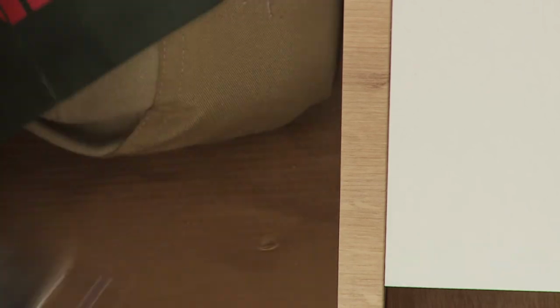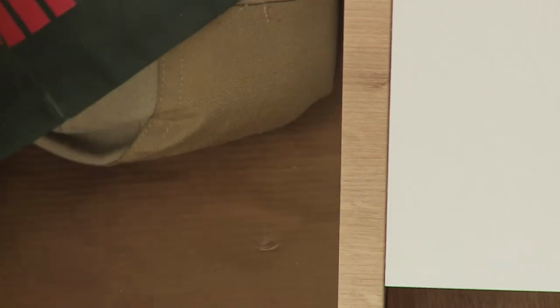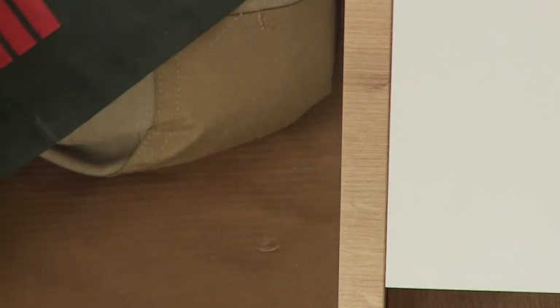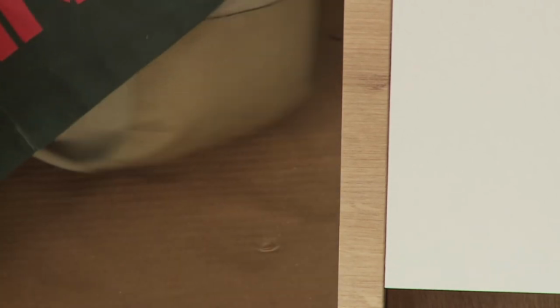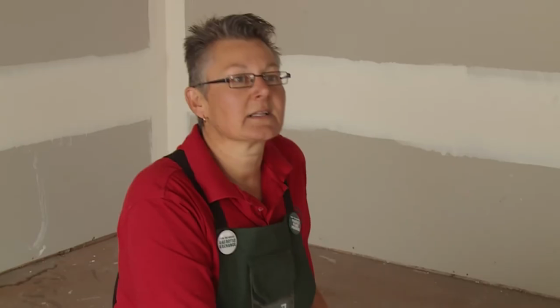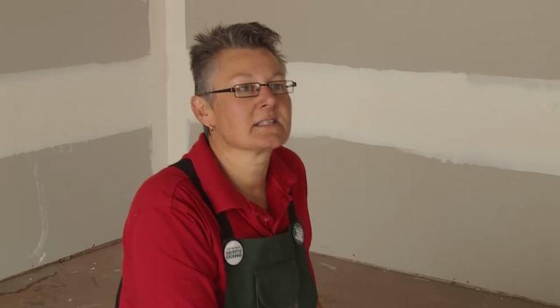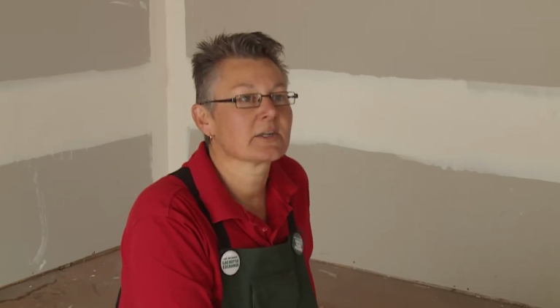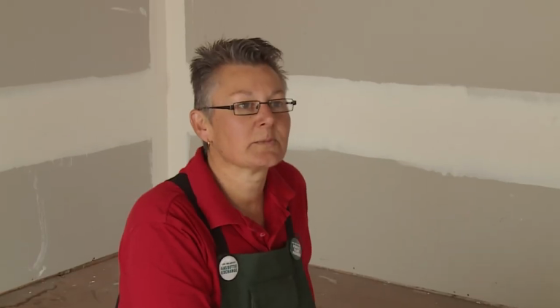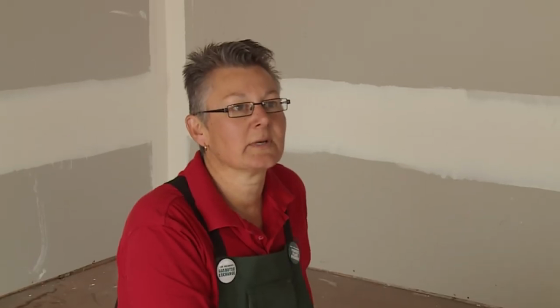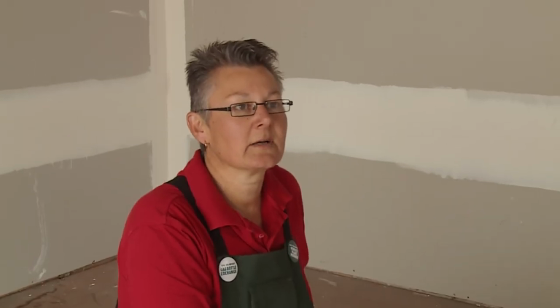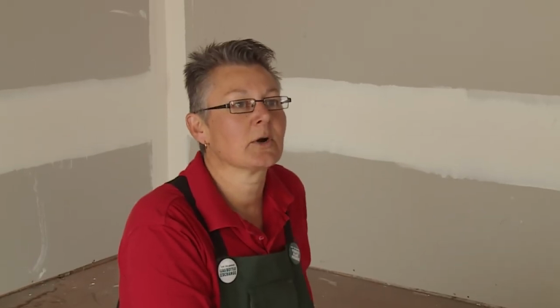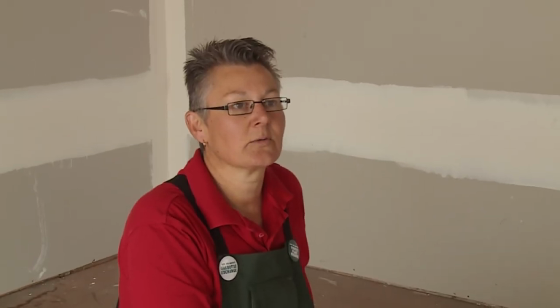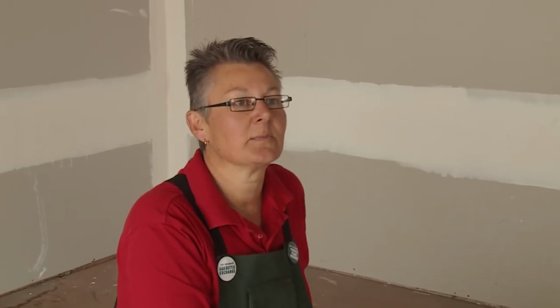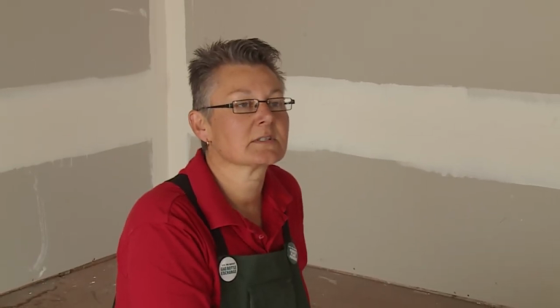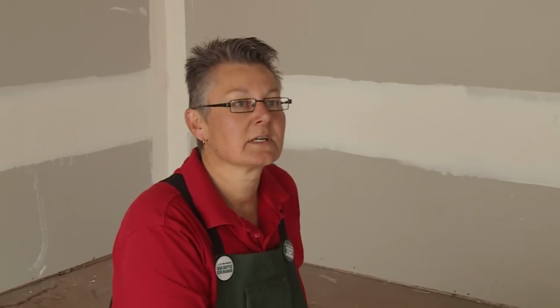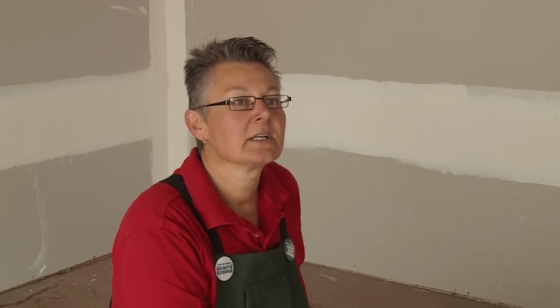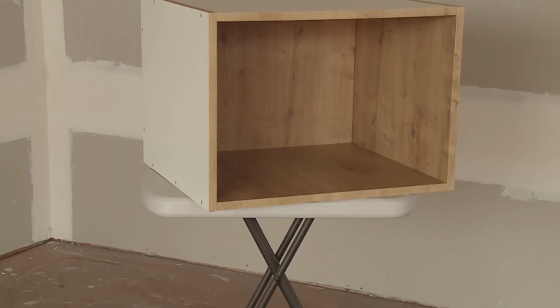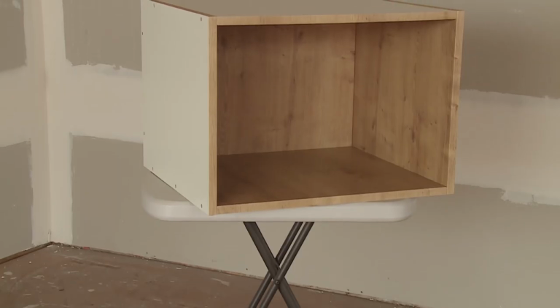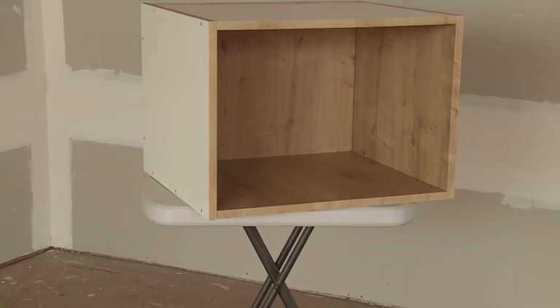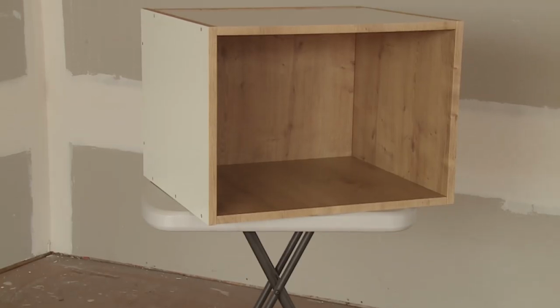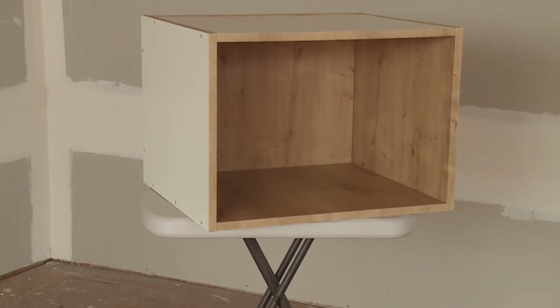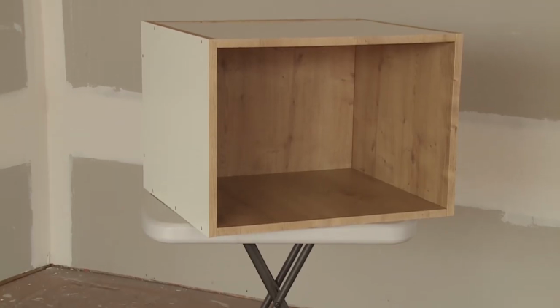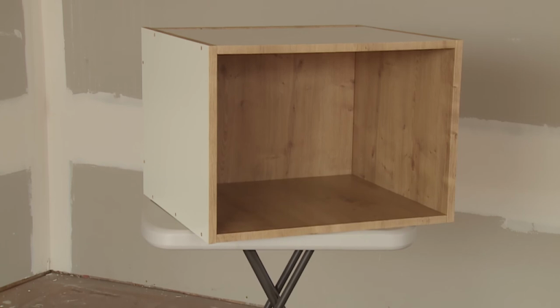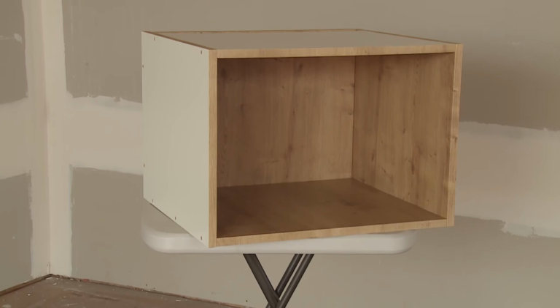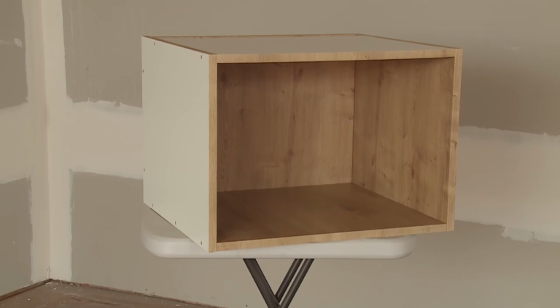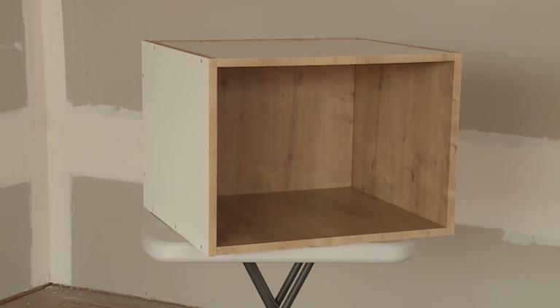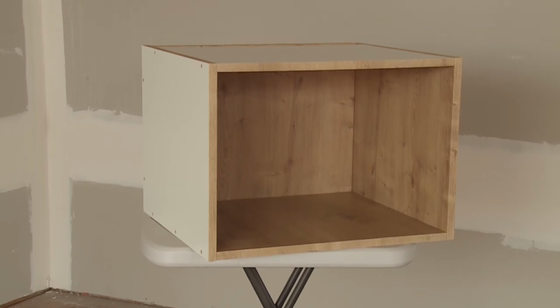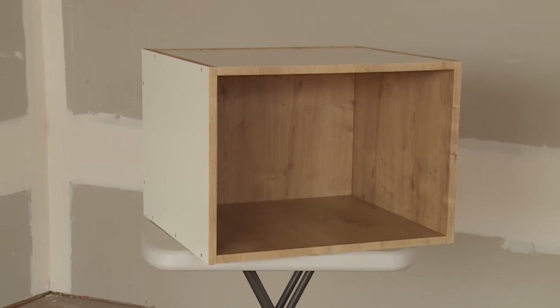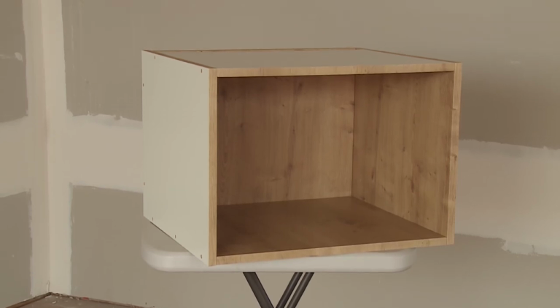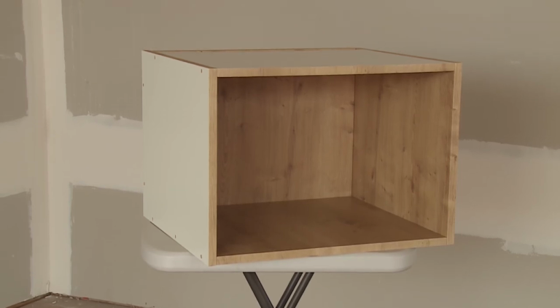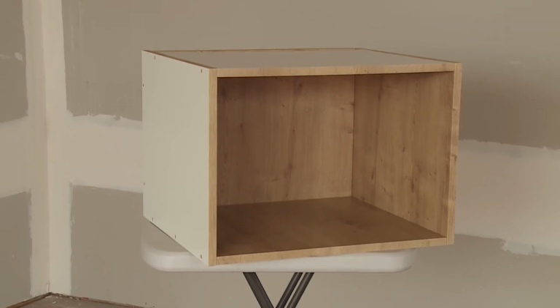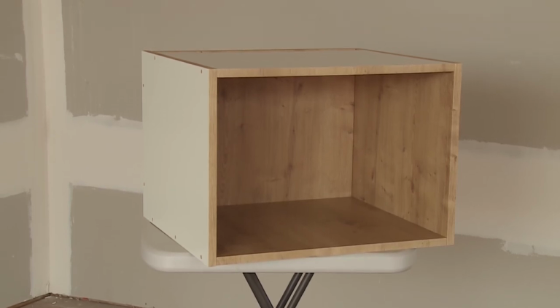And that's how we make the 600mm microwave box. This can be used both under bench or incorporated in the wall oven tower.